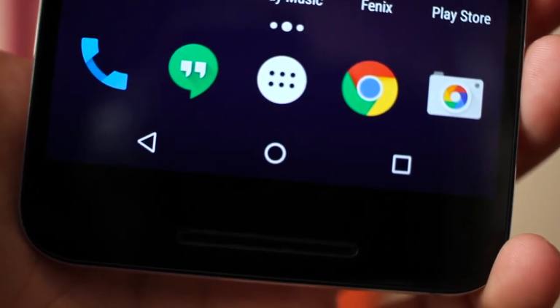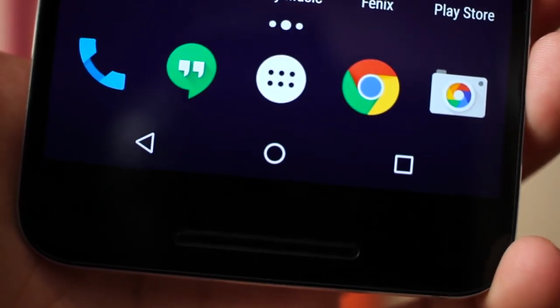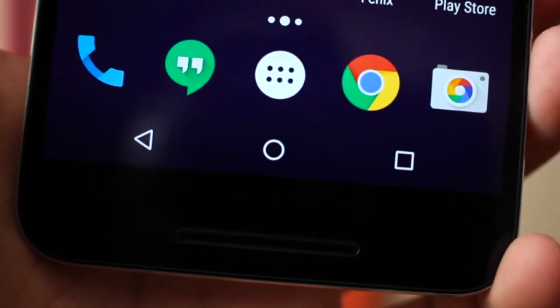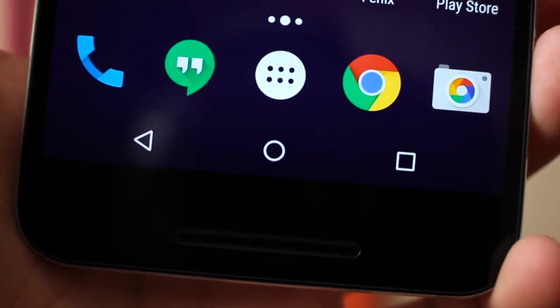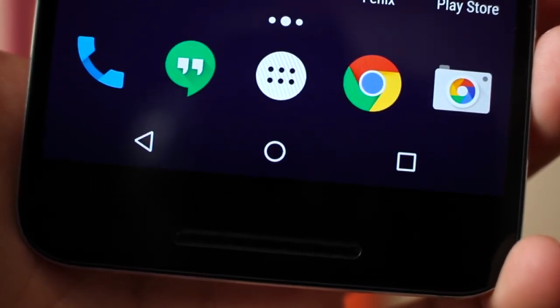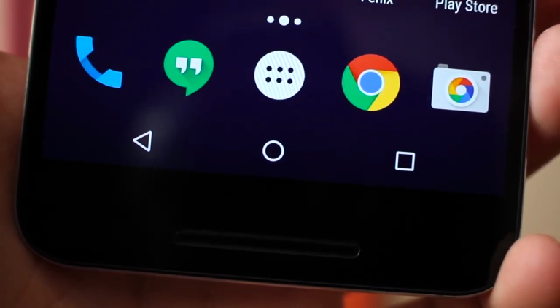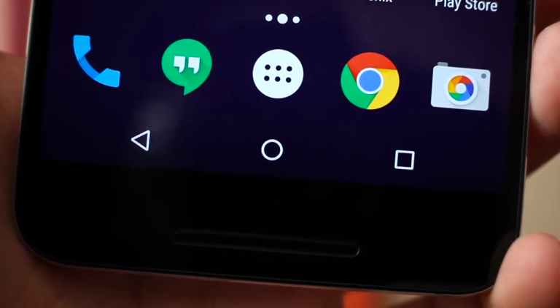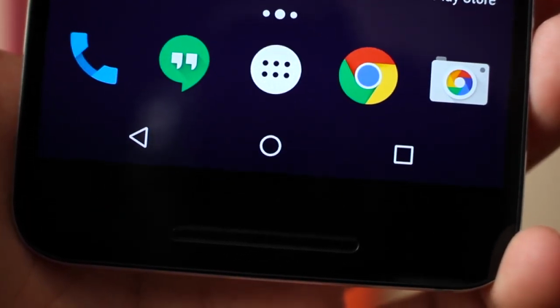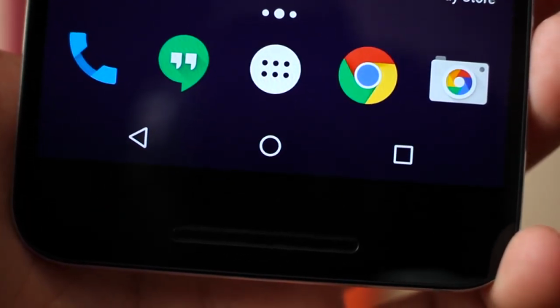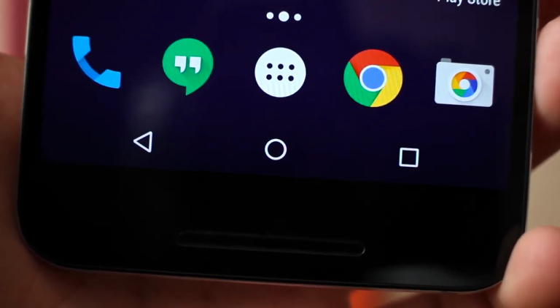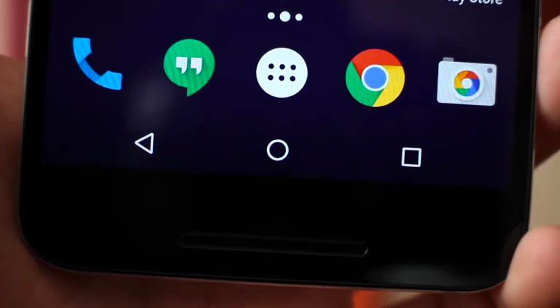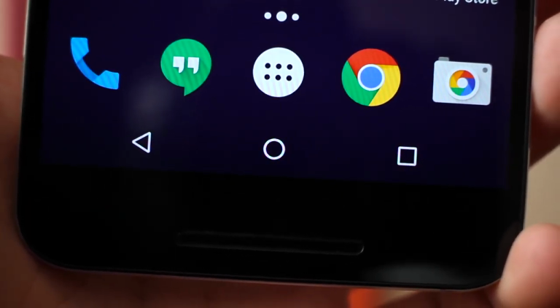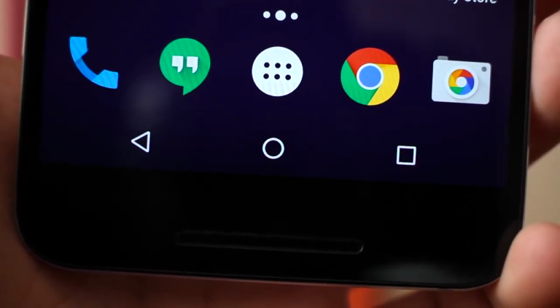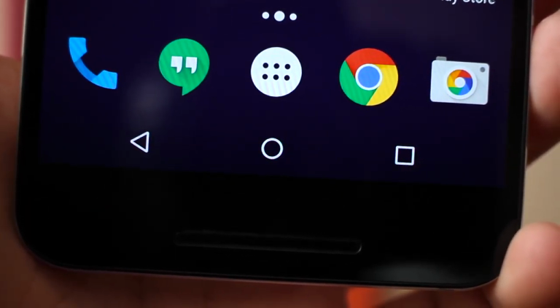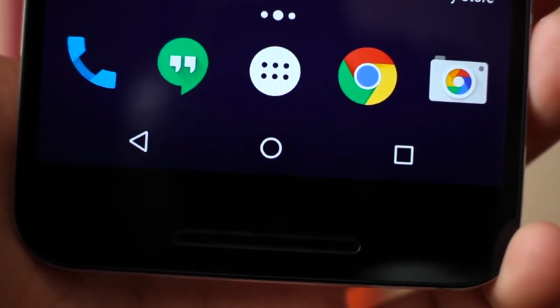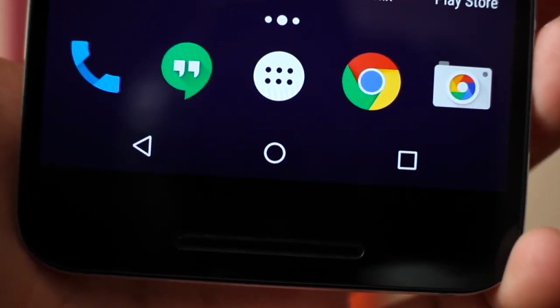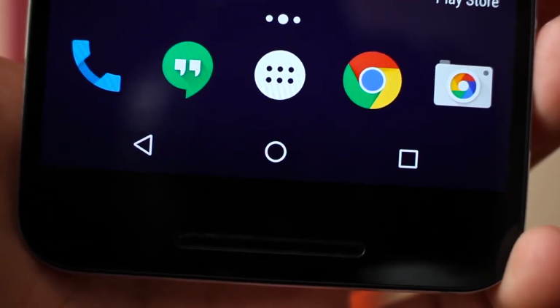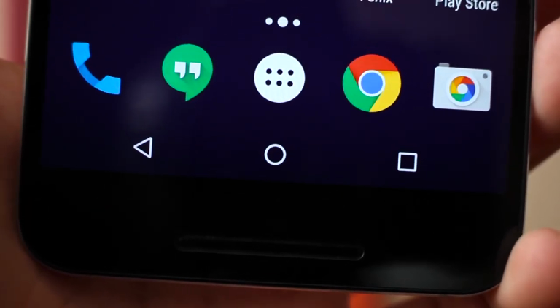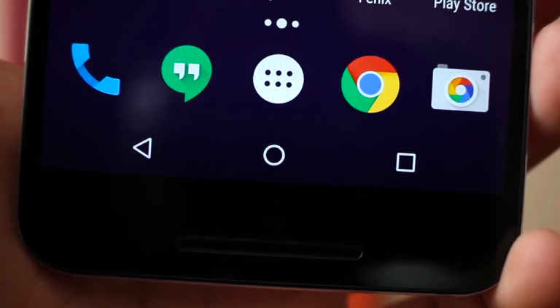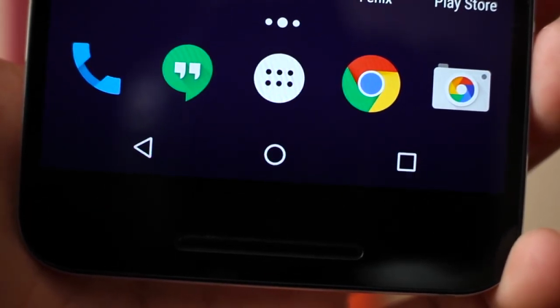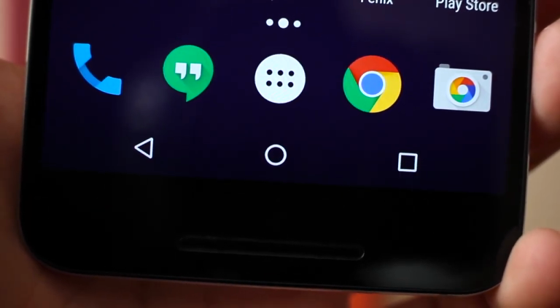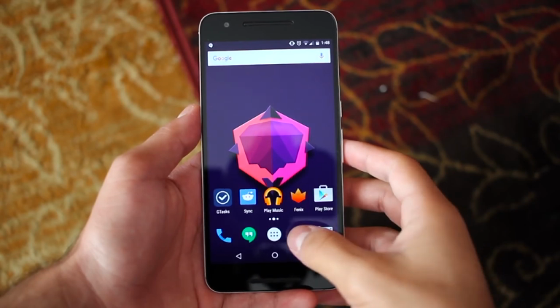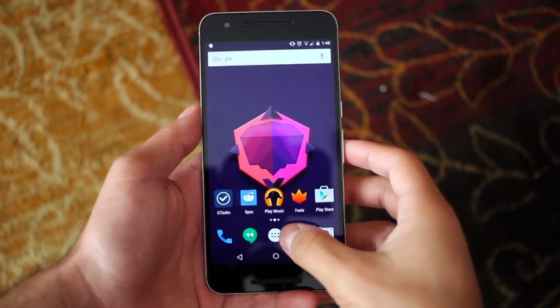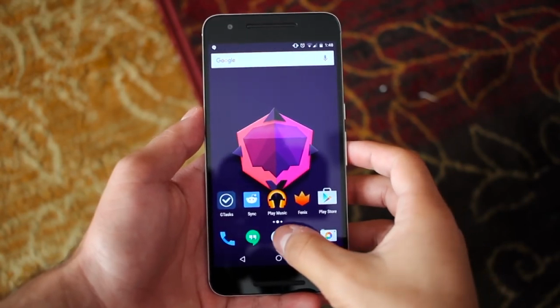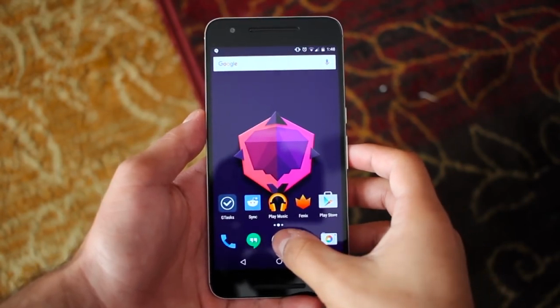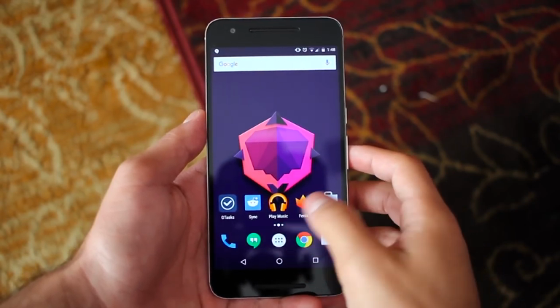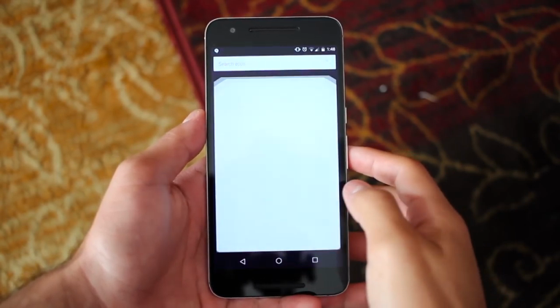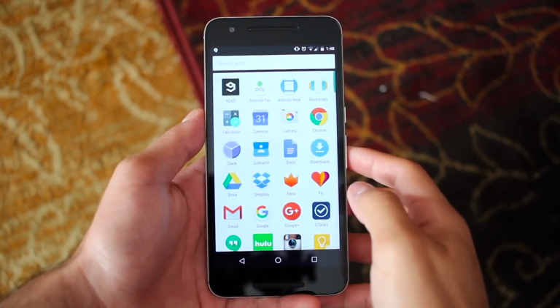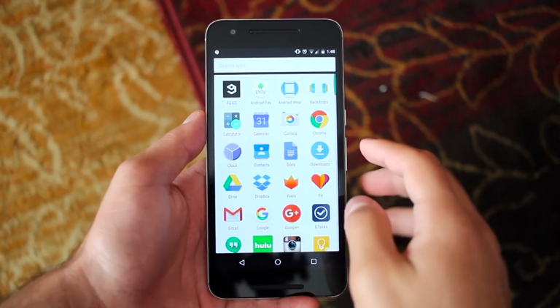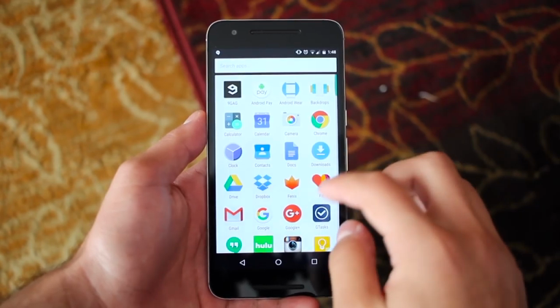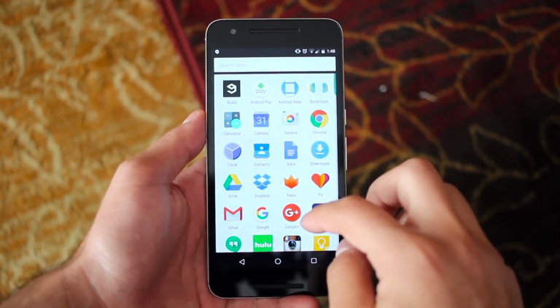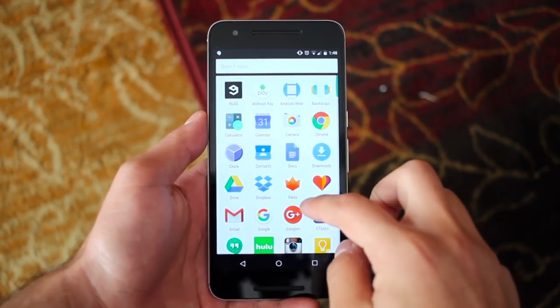The main row of icons at the bottom isn't anything super exciting, but I do have my dialer, Hangouts, Chrome, and the camera. Moving on, the app drawer features the rest of my apps.